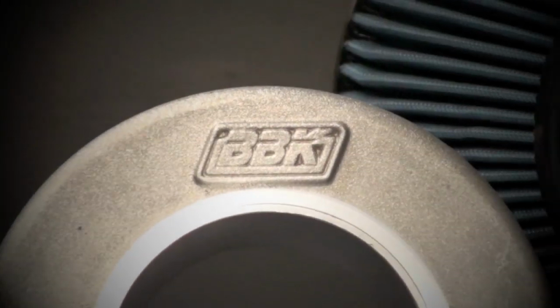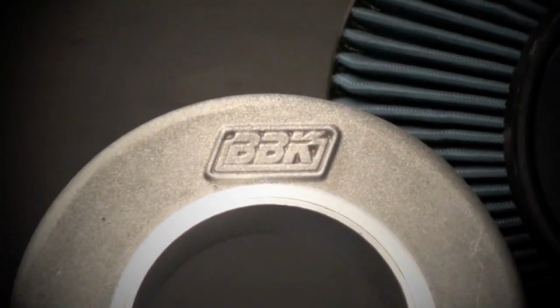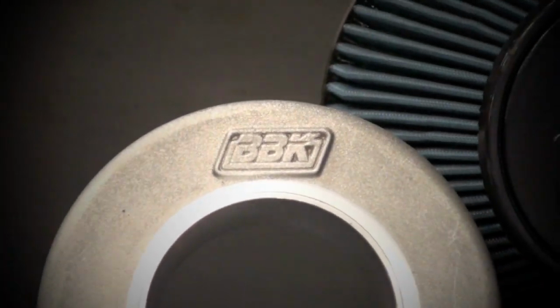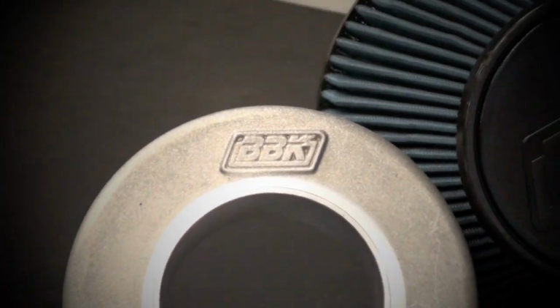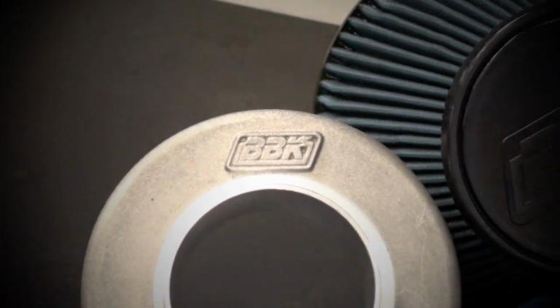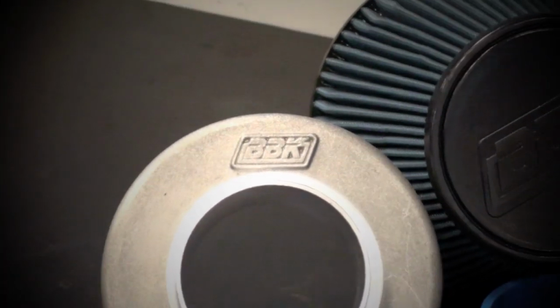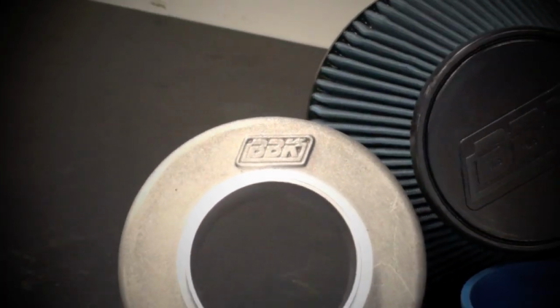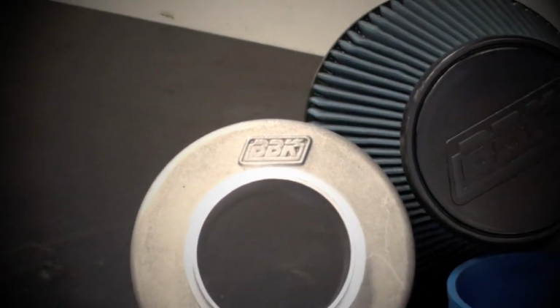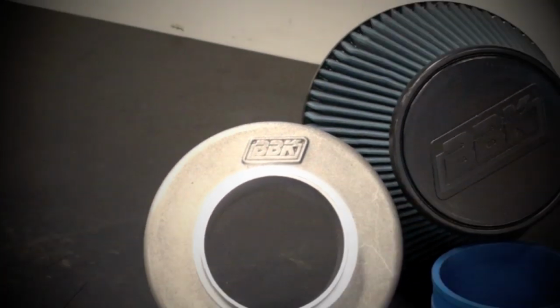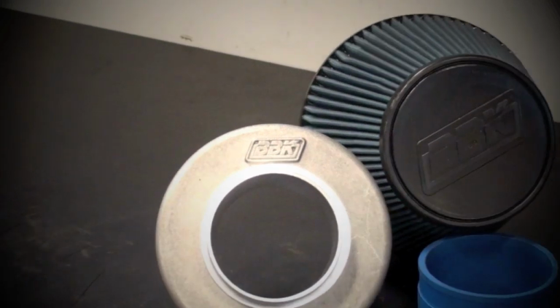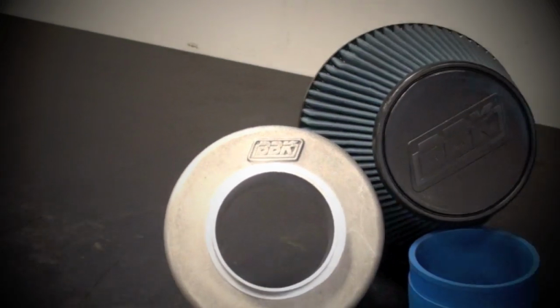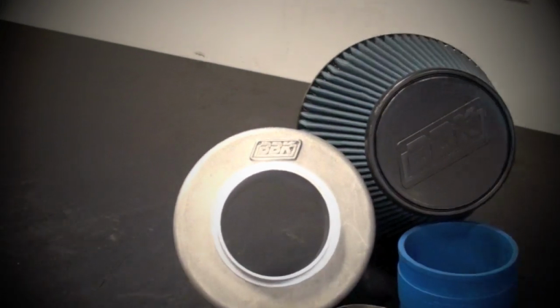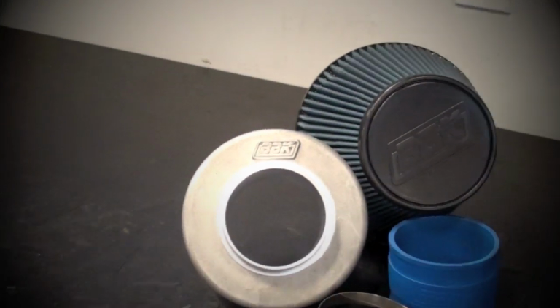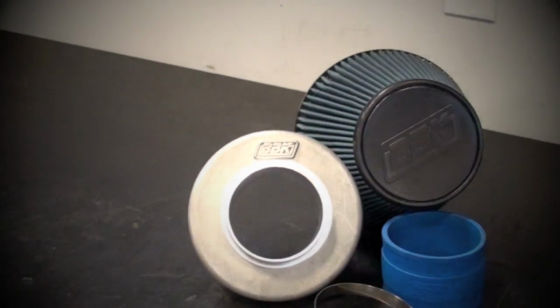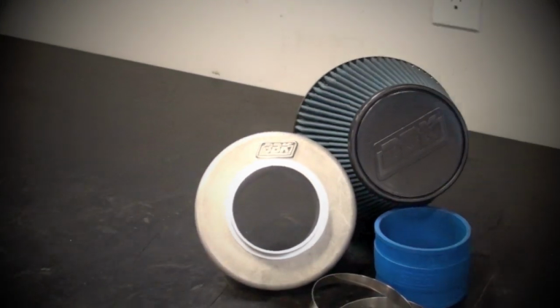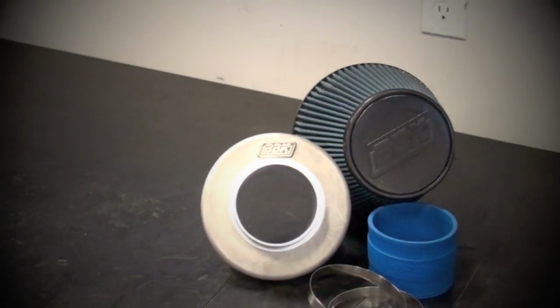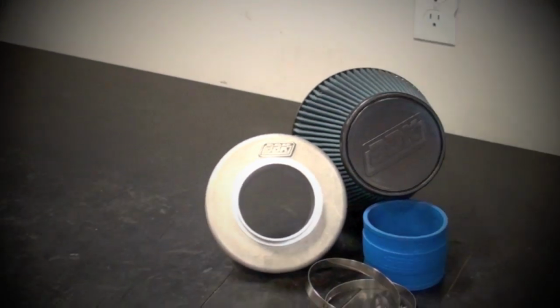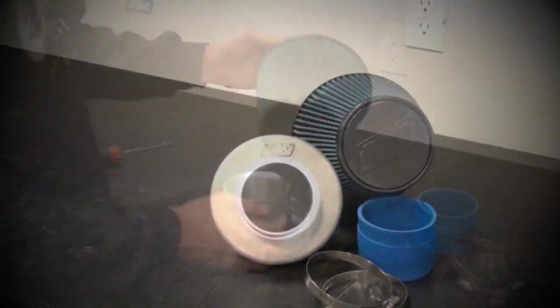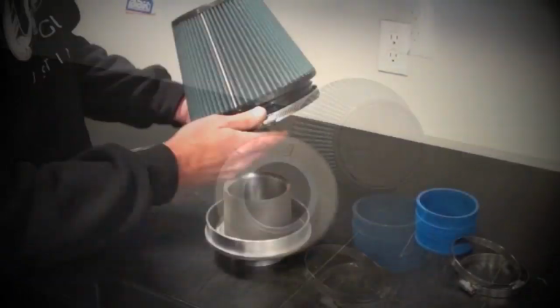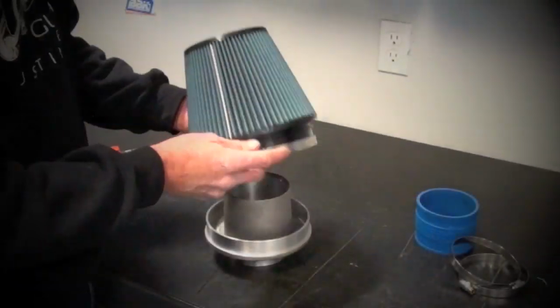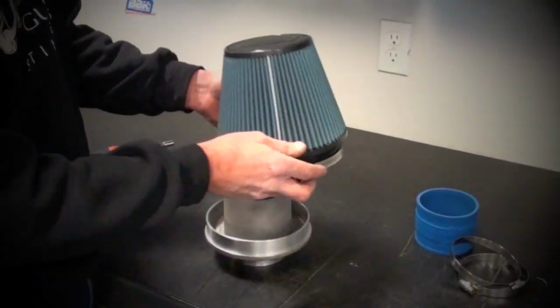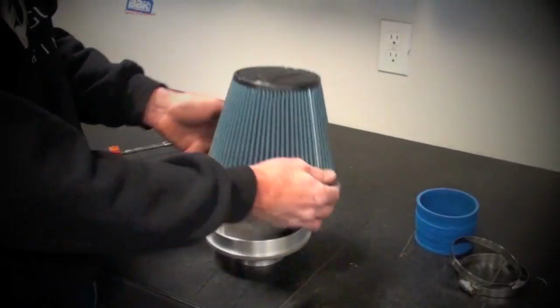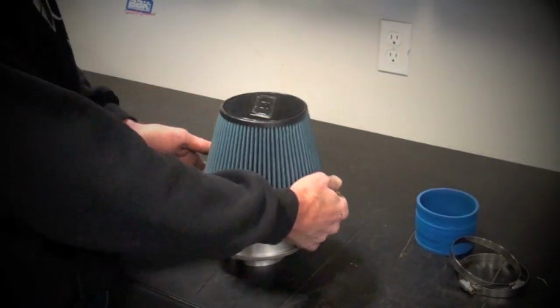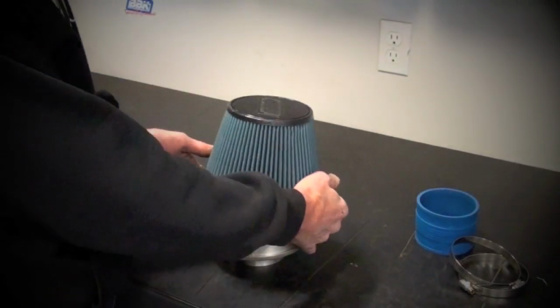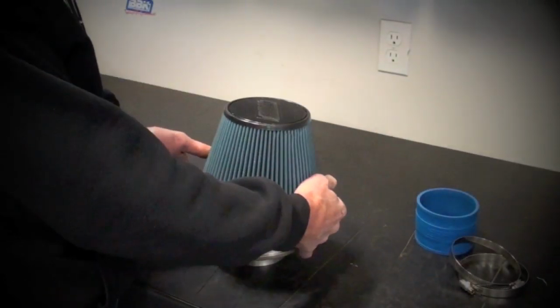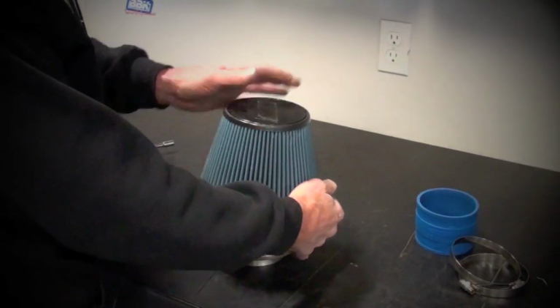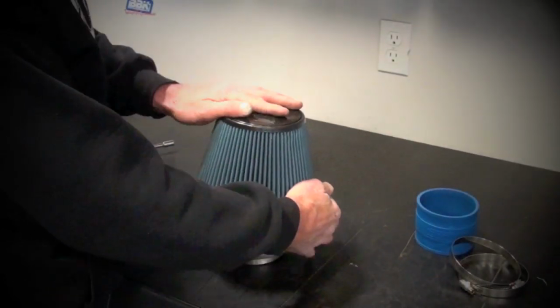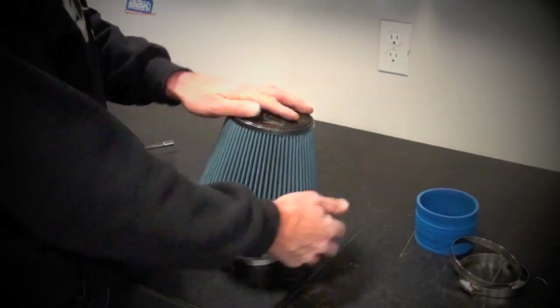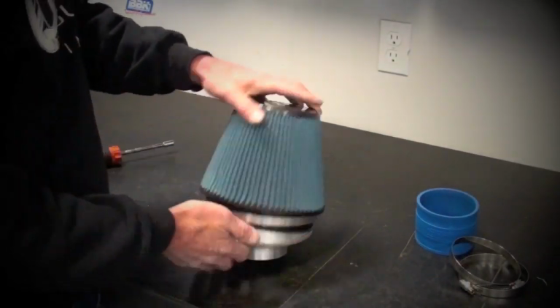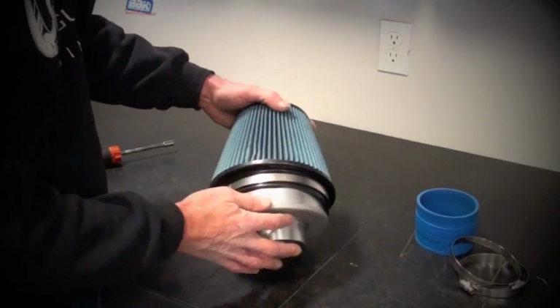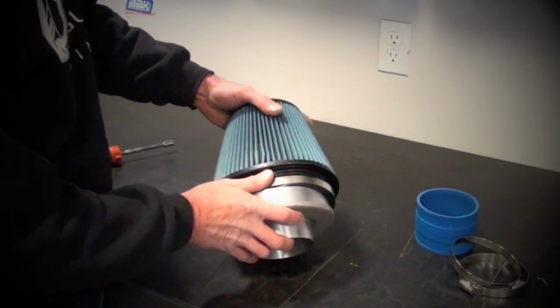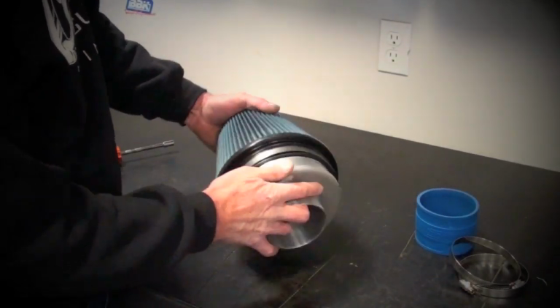Place the filter over the filter base and attach using the large supplied hose clamp.